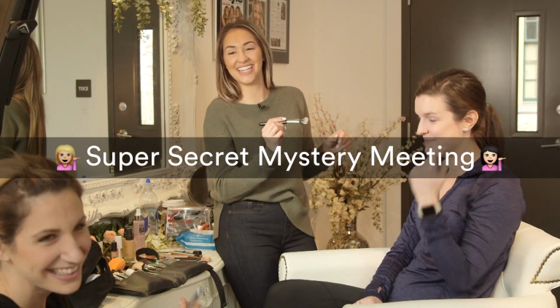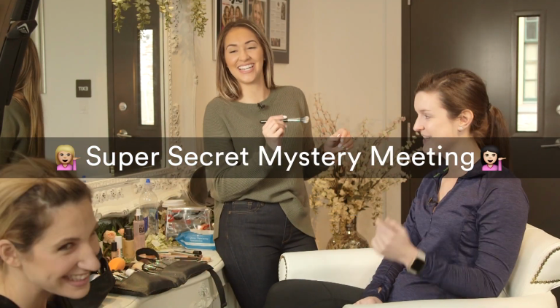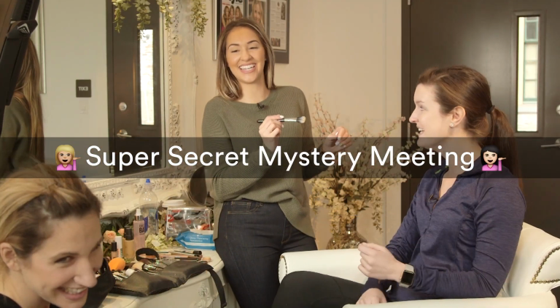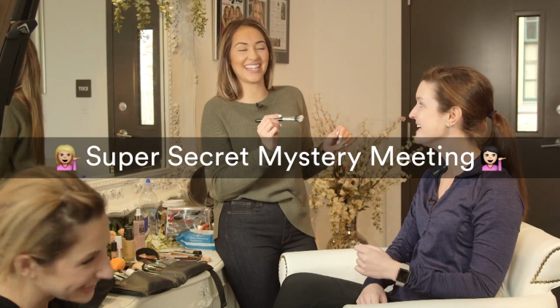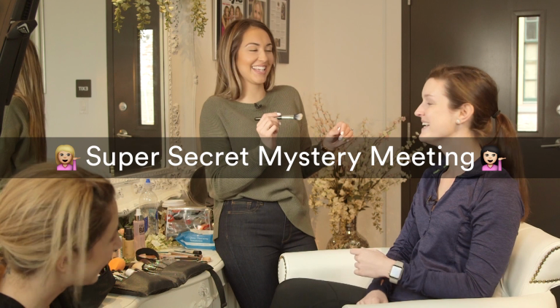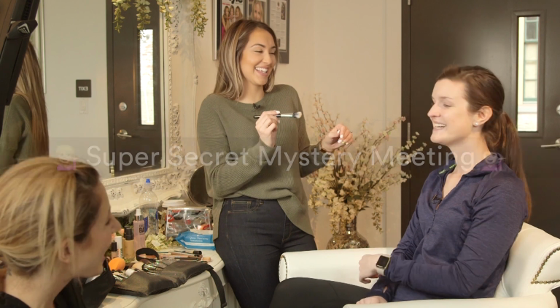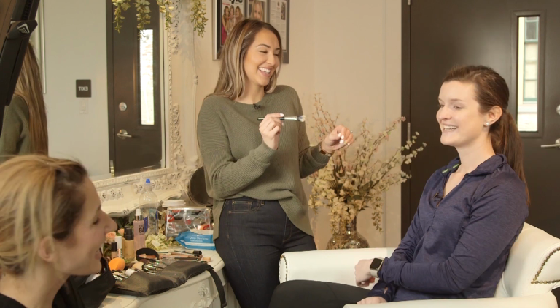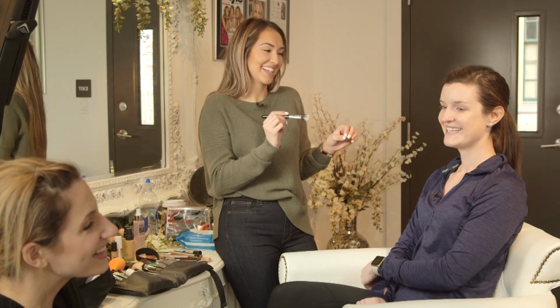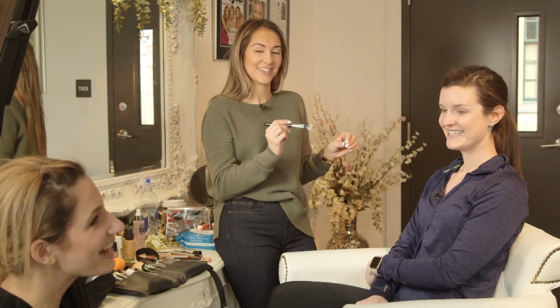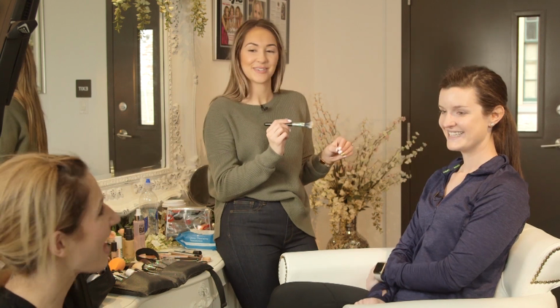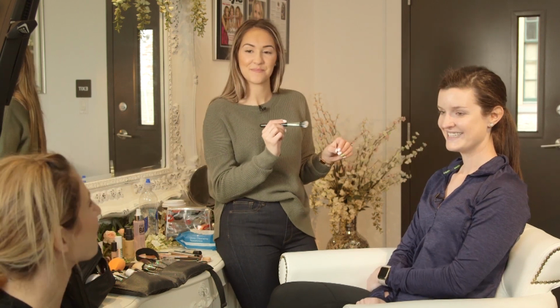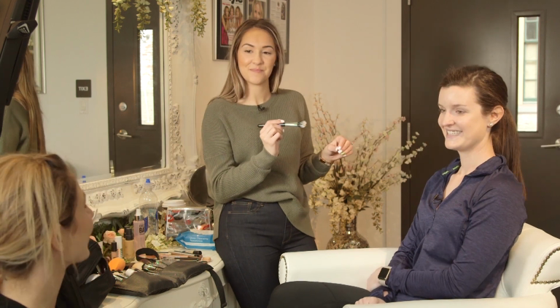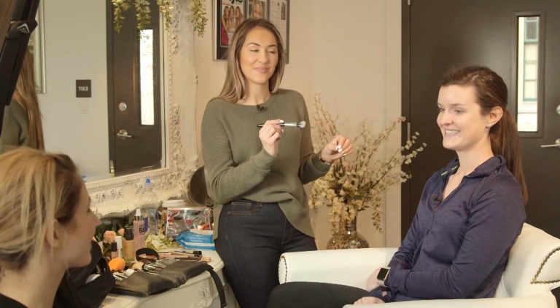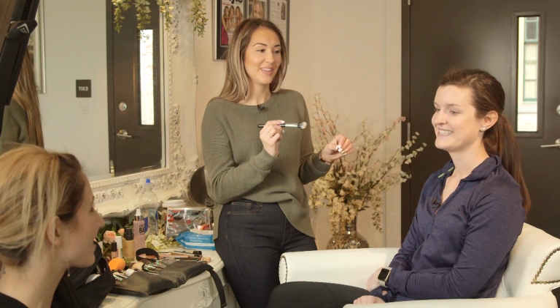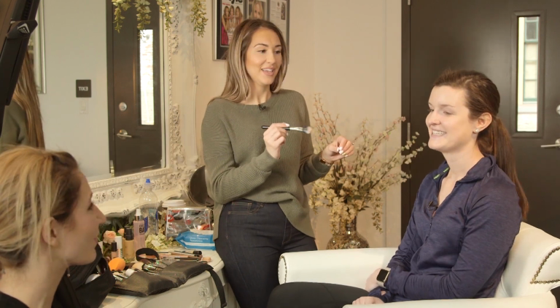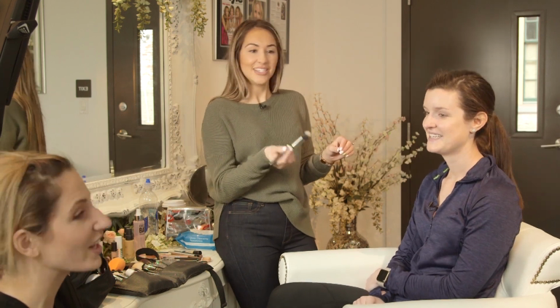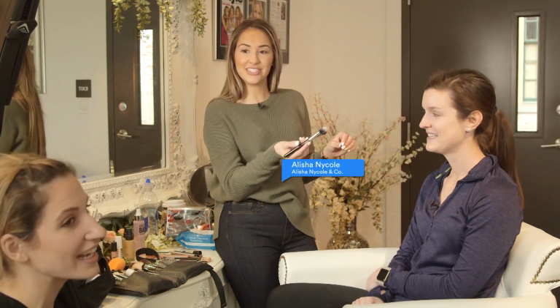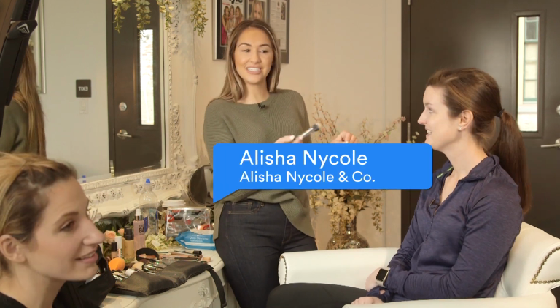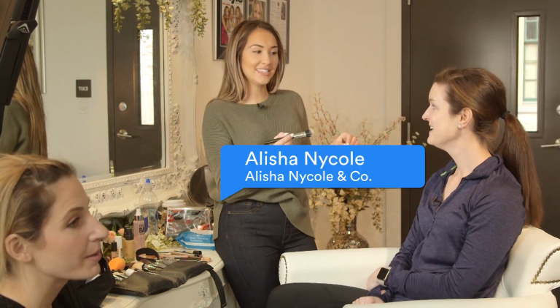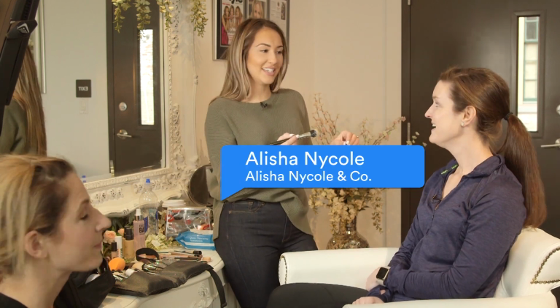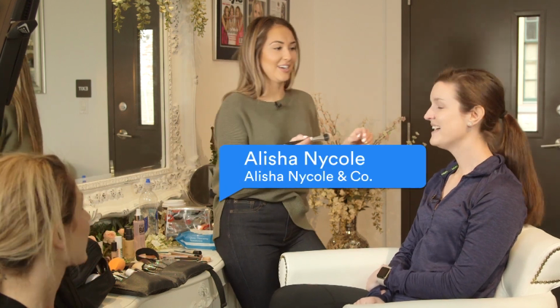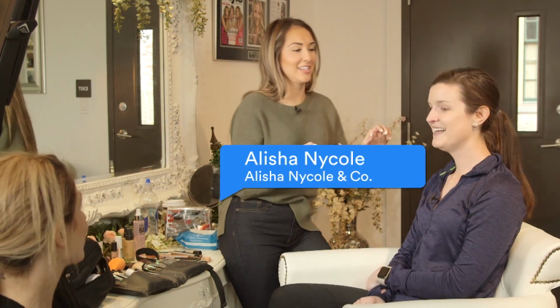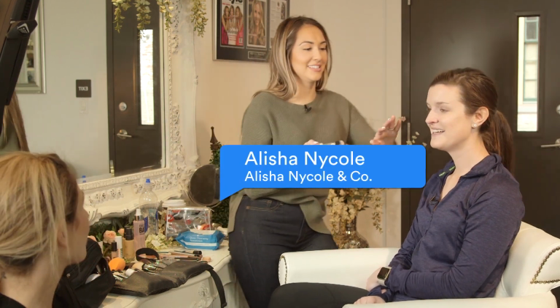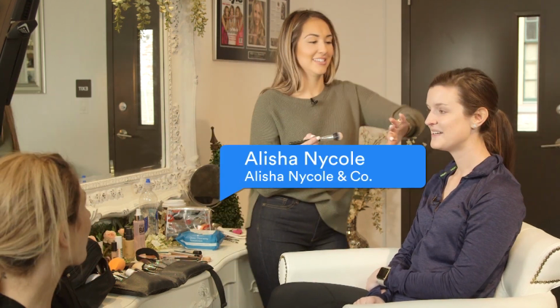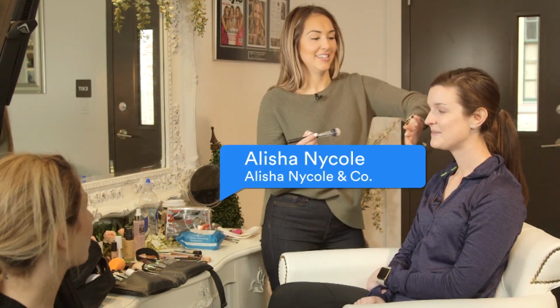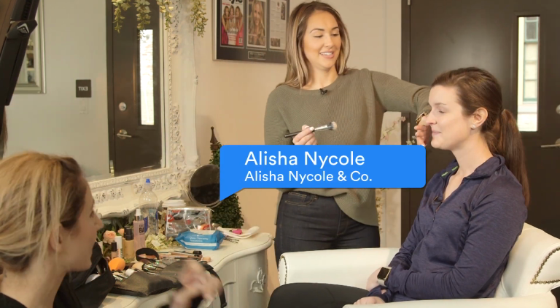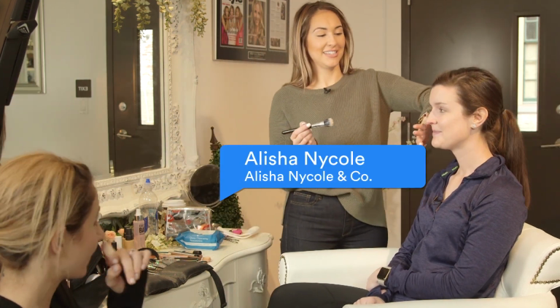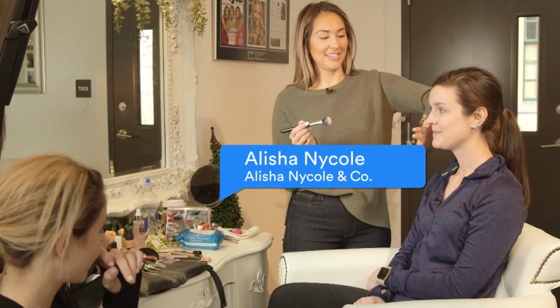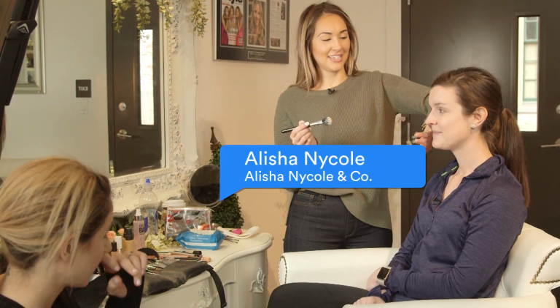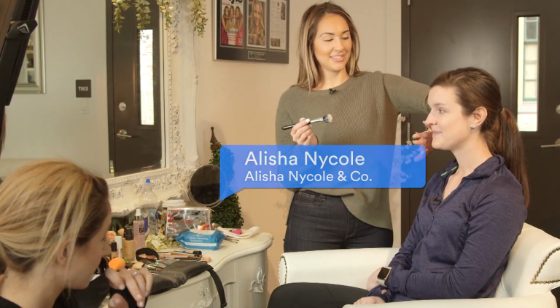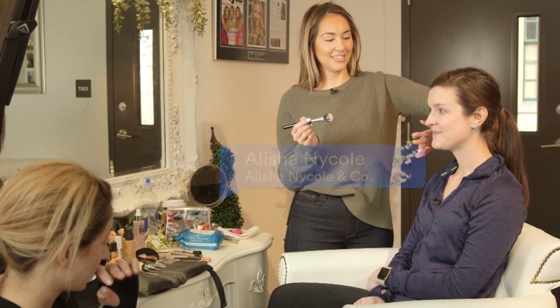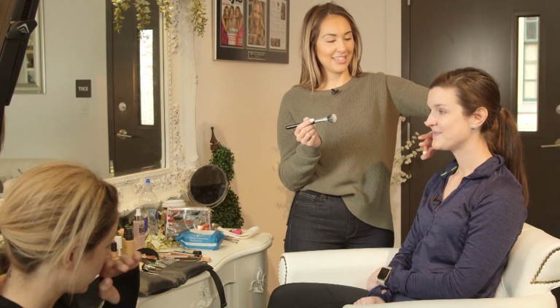It's so simple. Hannah doesn't have pores — she's flawless. She doesn't. She woke up like this. Yes, you did.